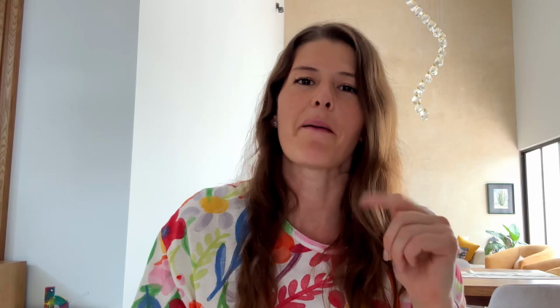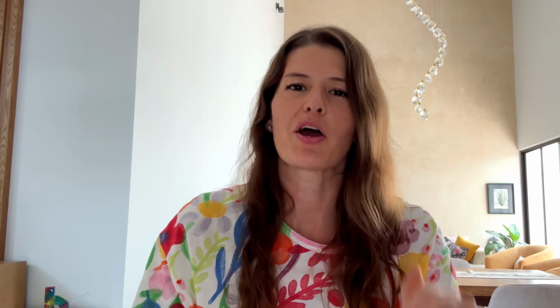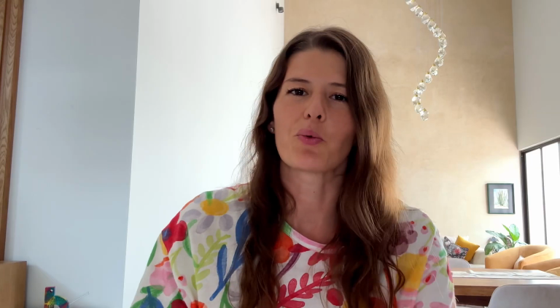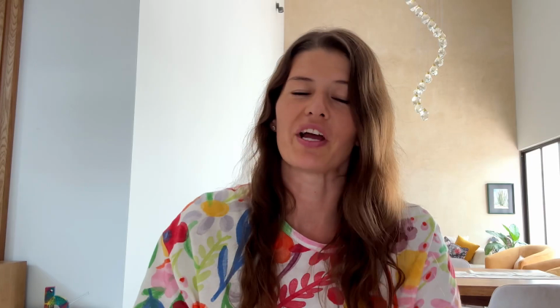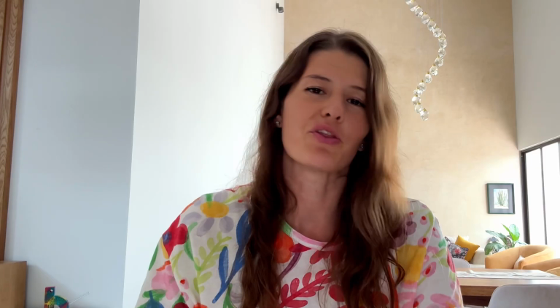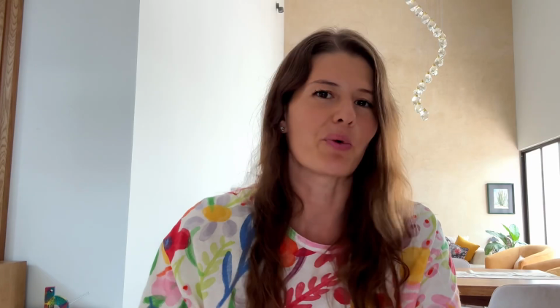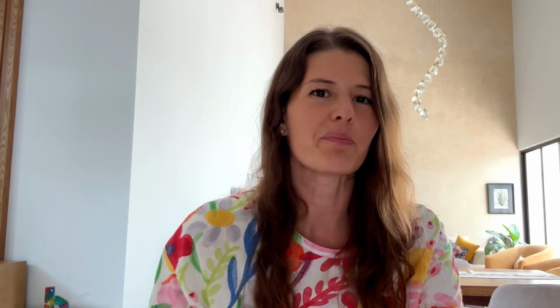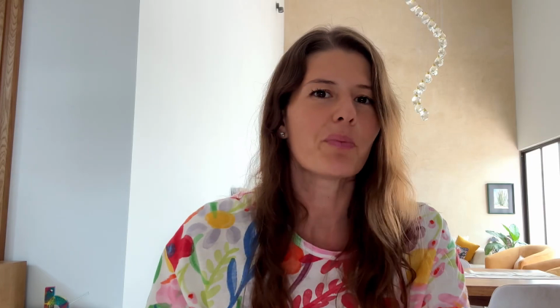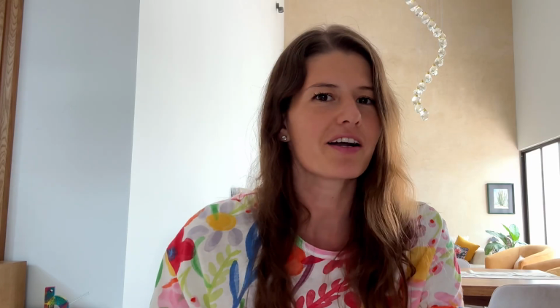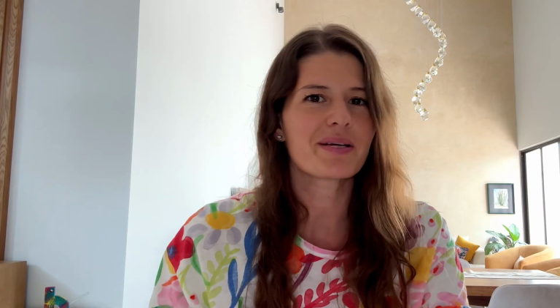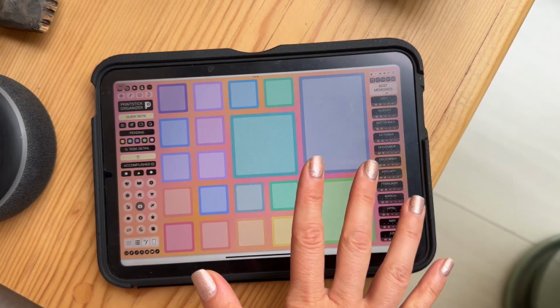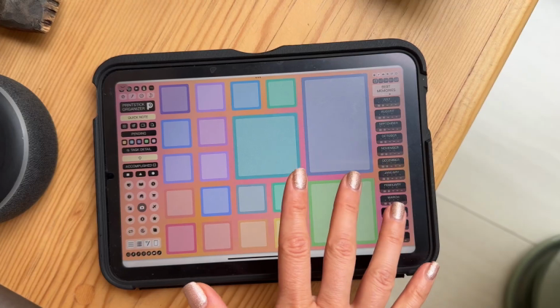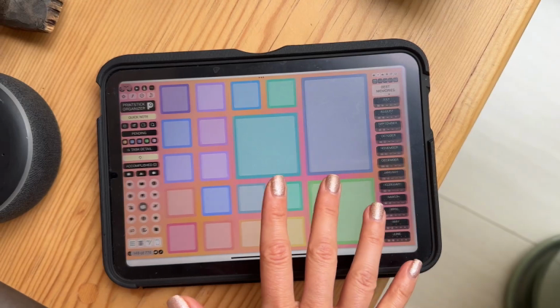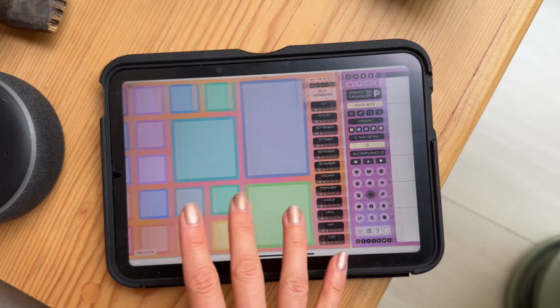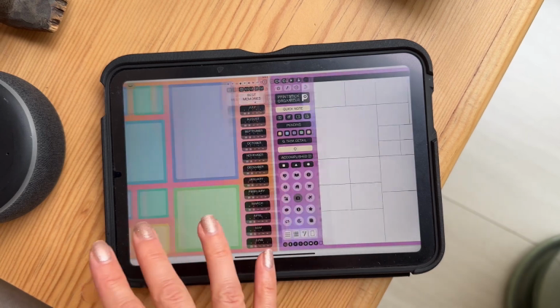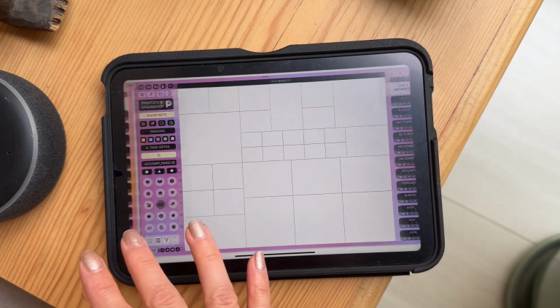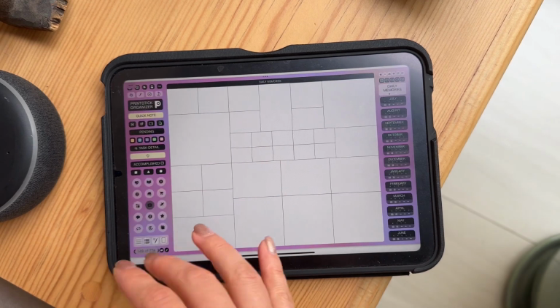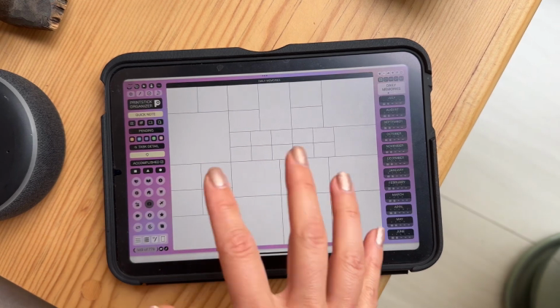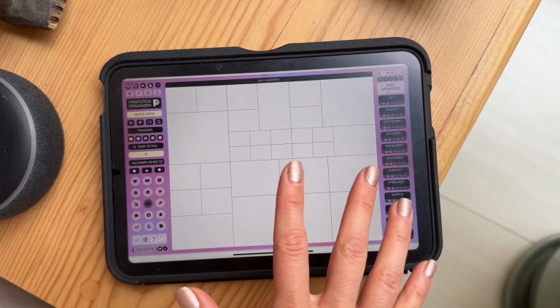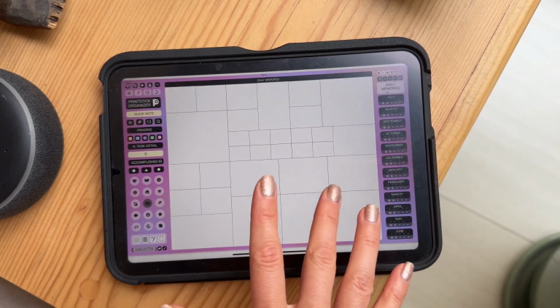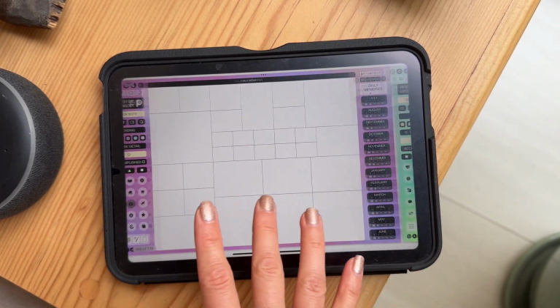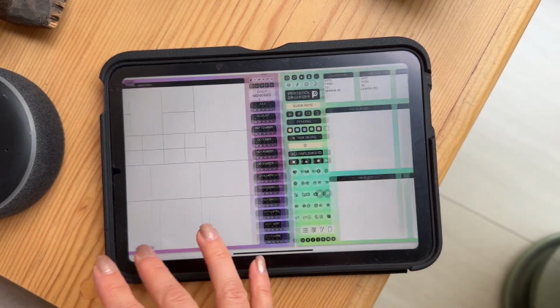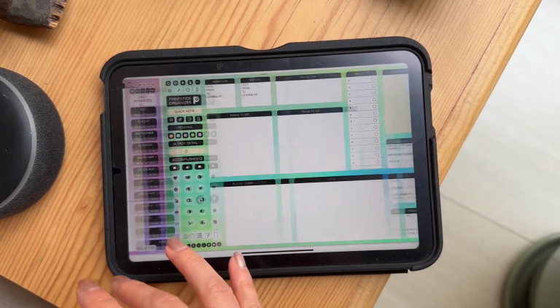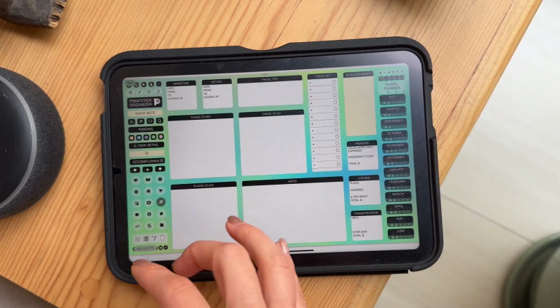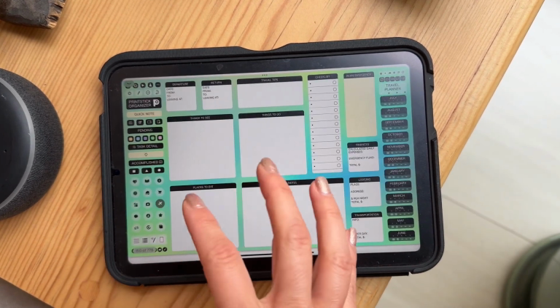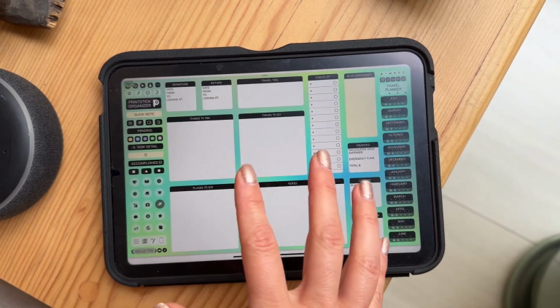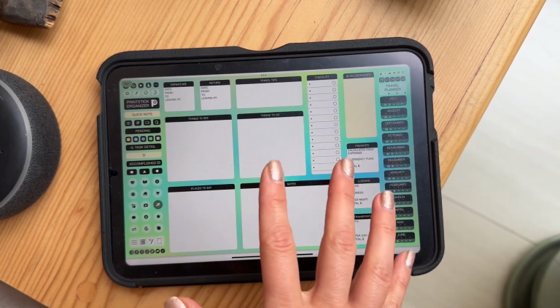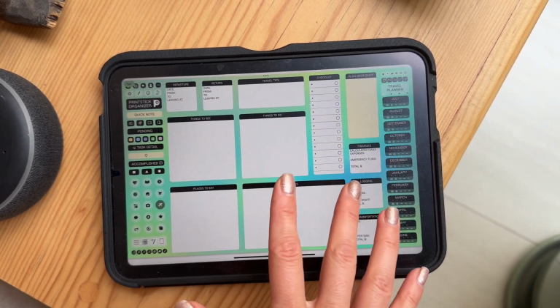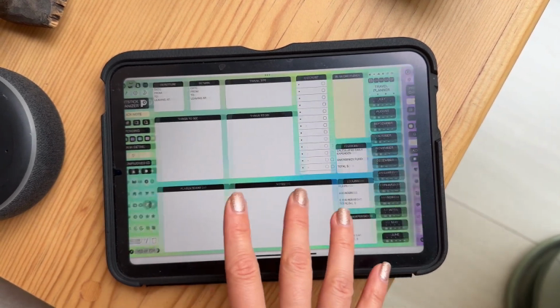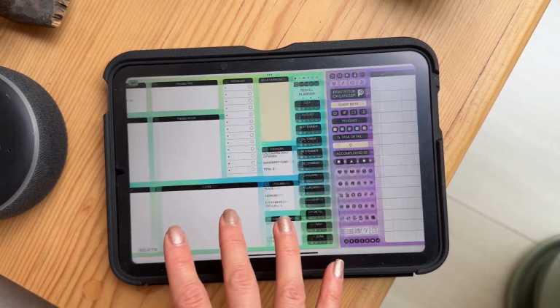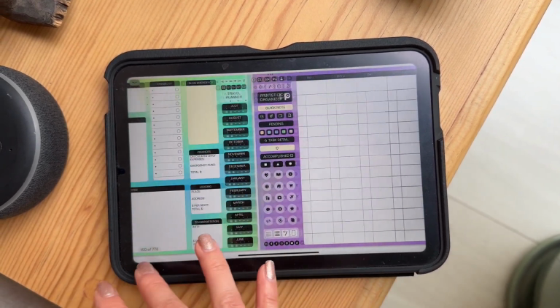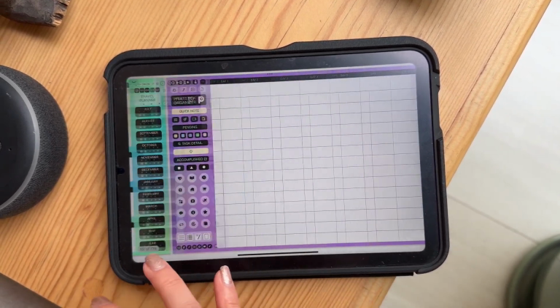And by the way, the rainbow part means that the color of the pages will change throughout the planner. How awesome is that?